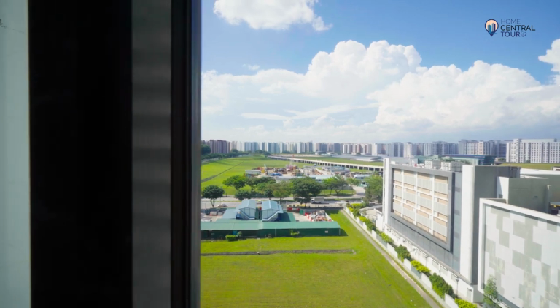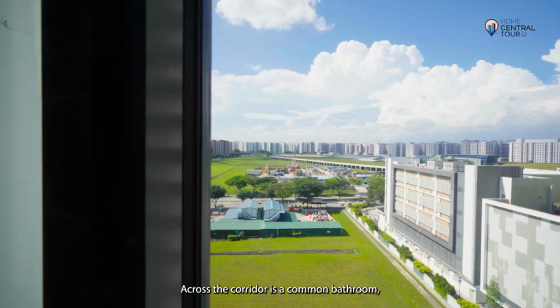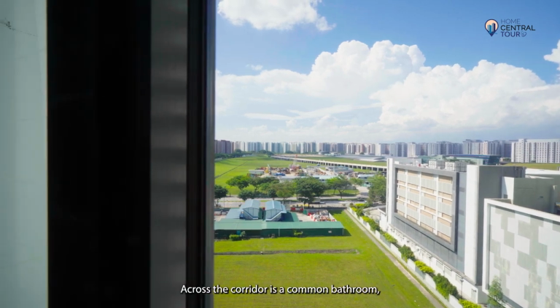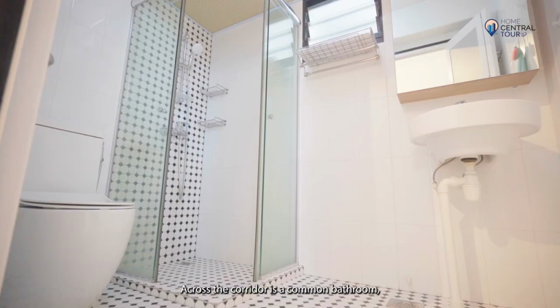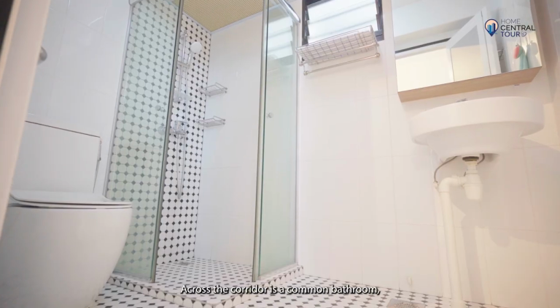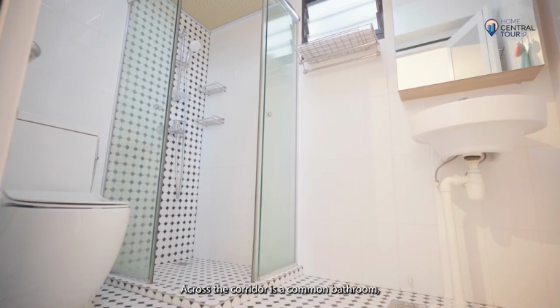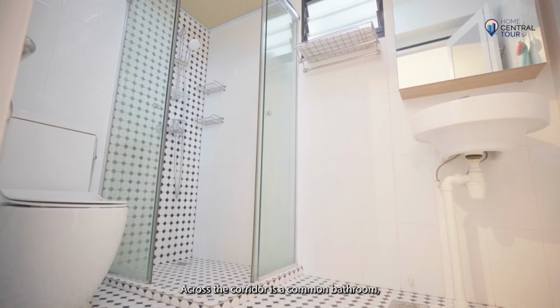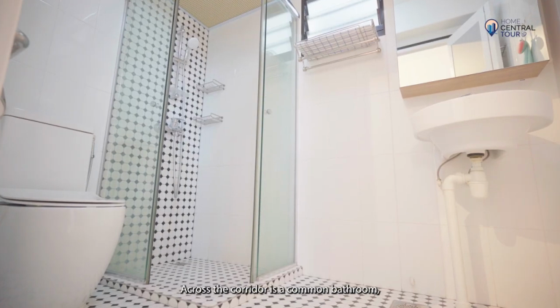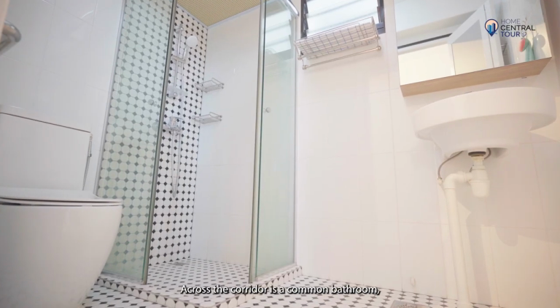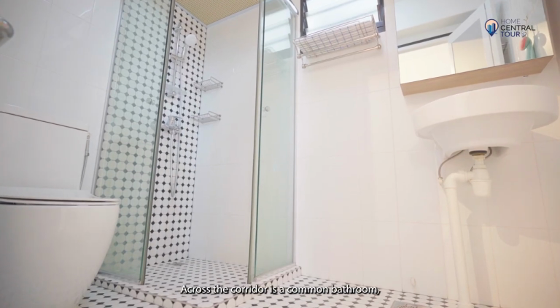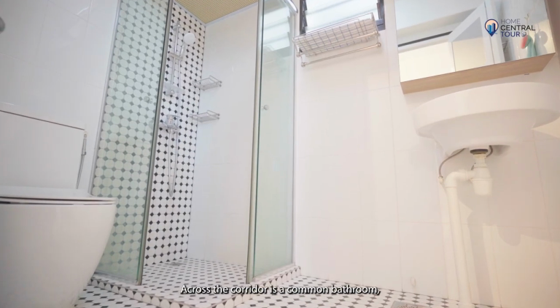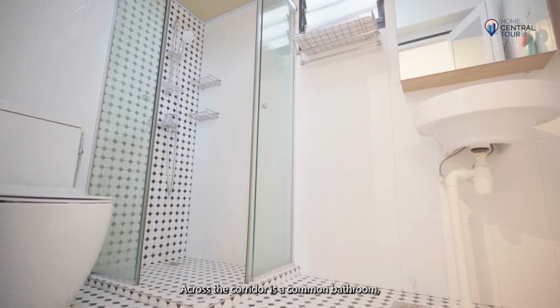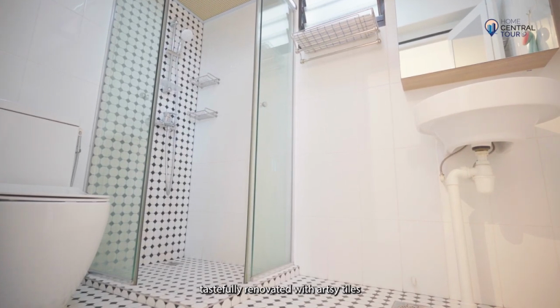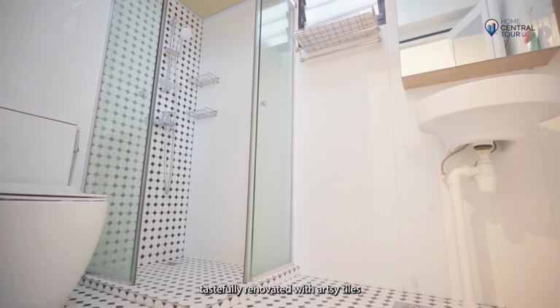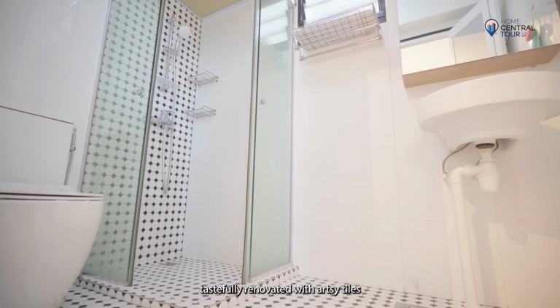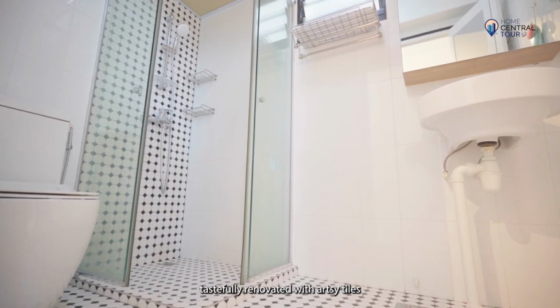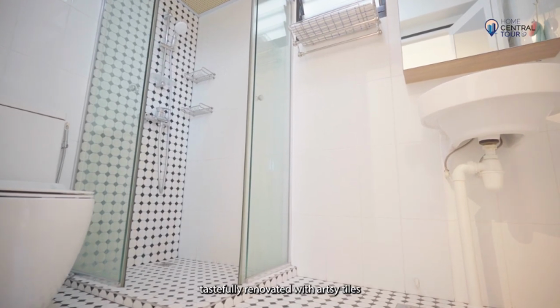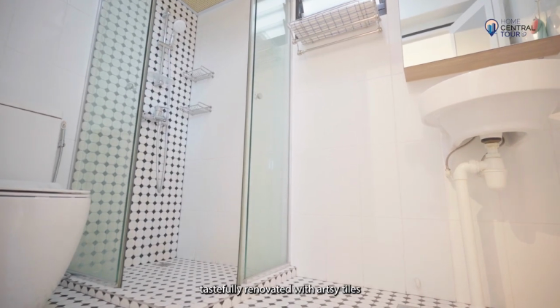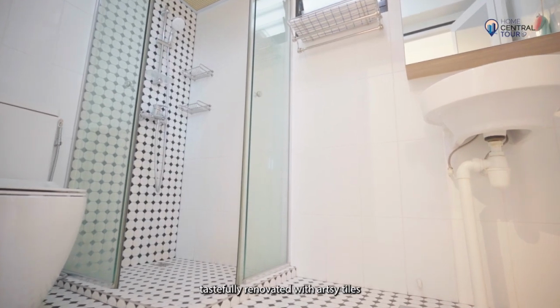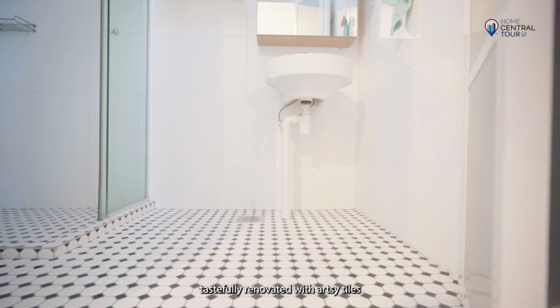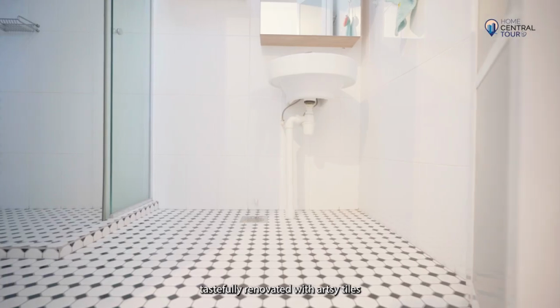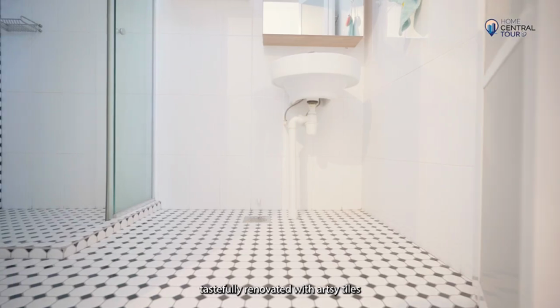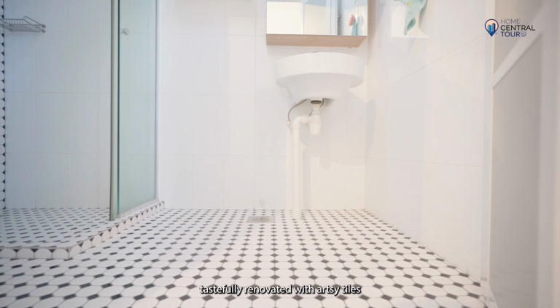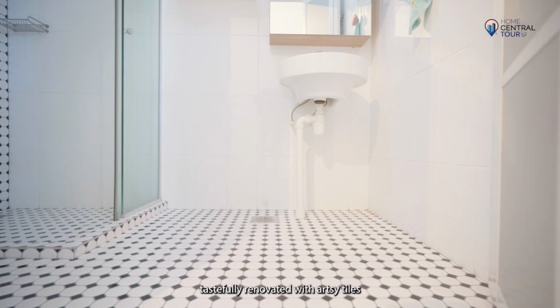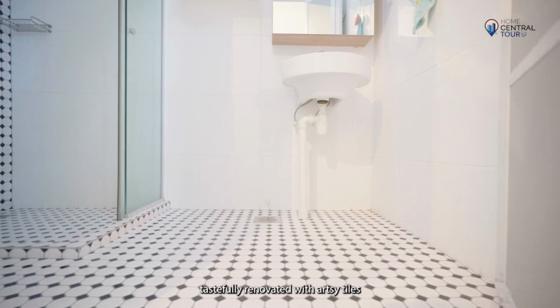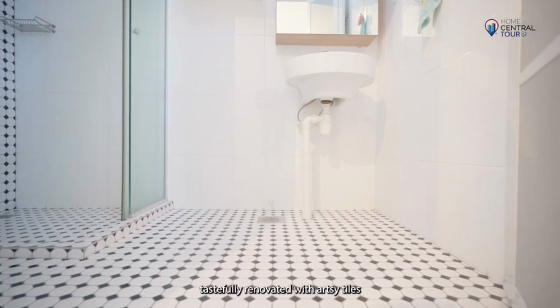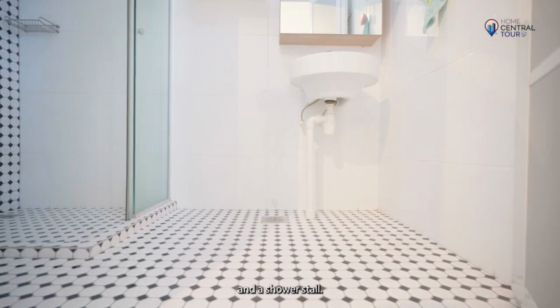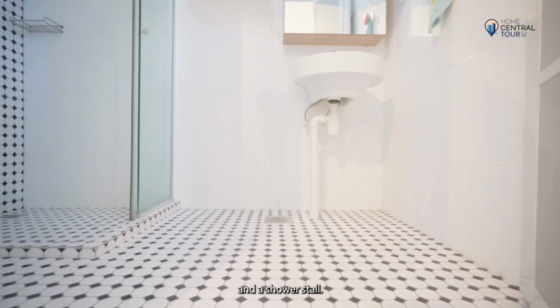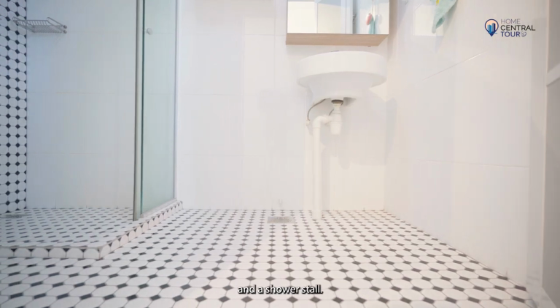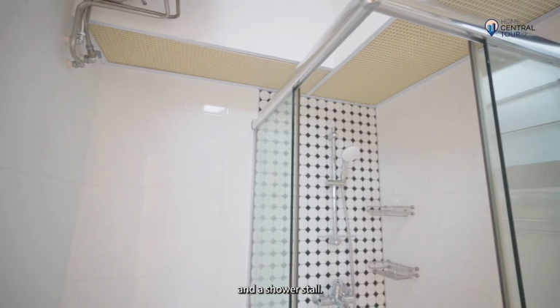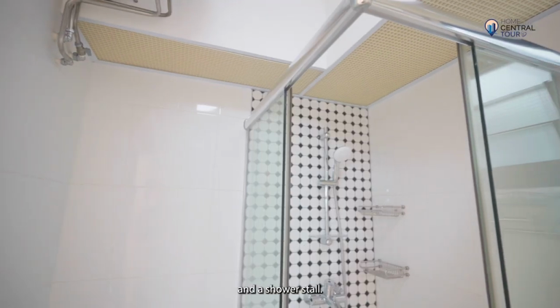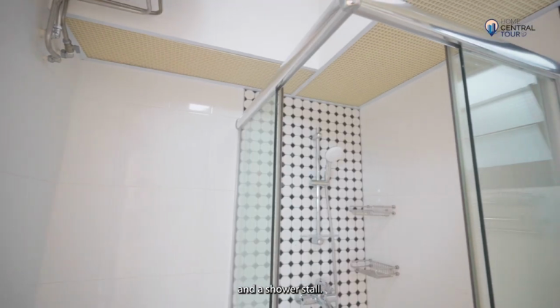Across the corridor is a common bathroom, tastefully renovated with artsy tiles and a shower stall.